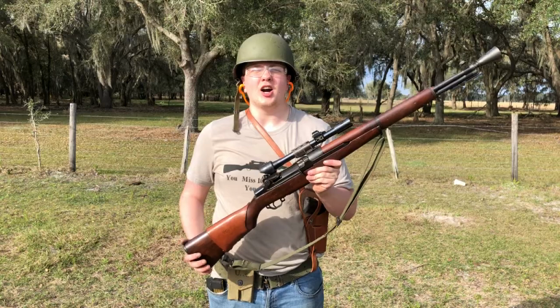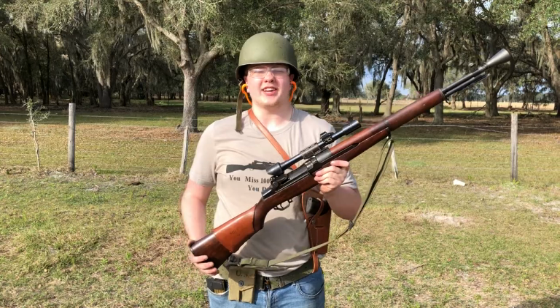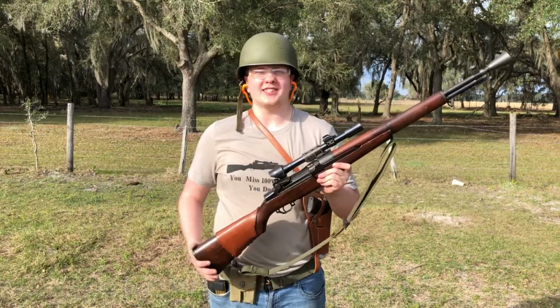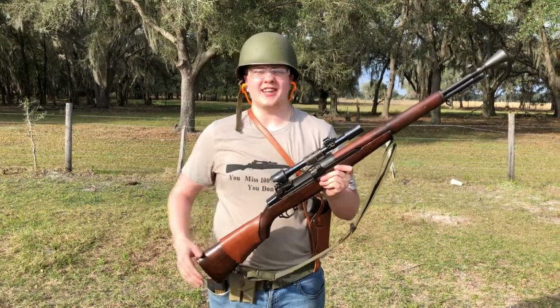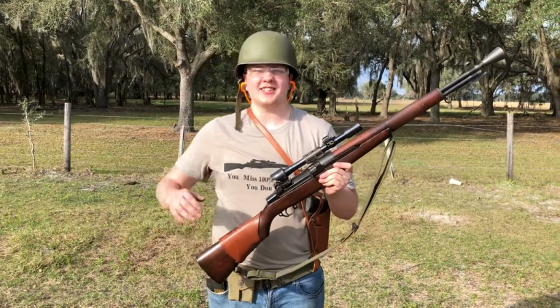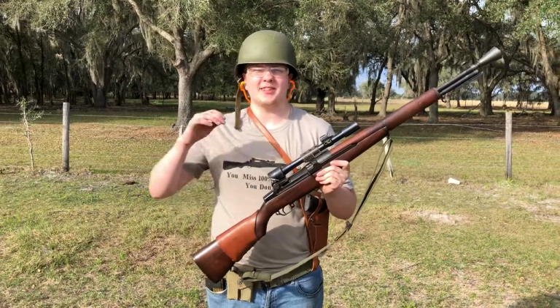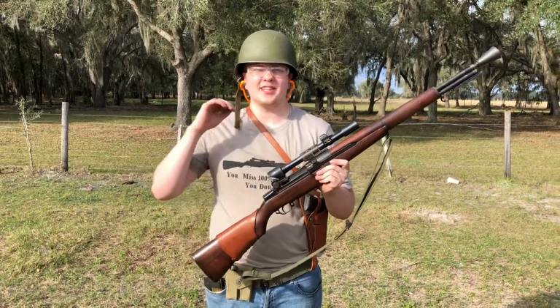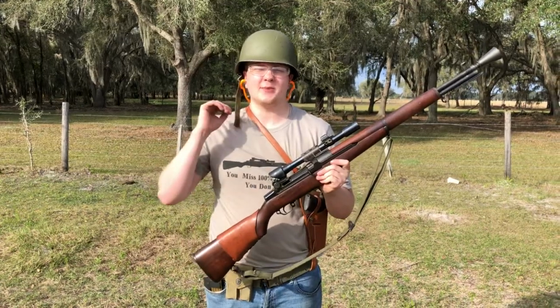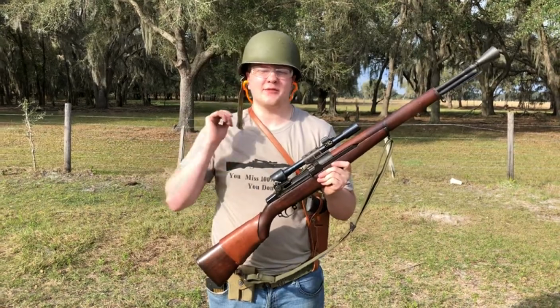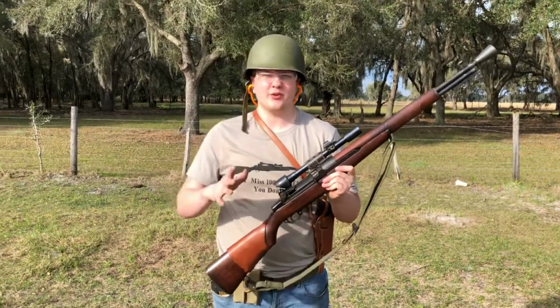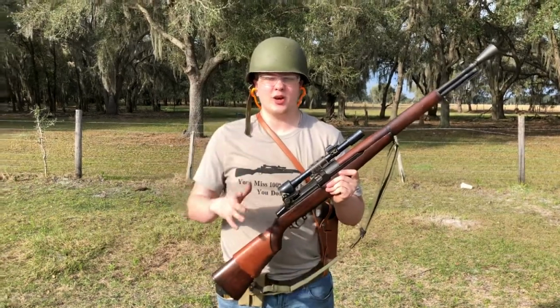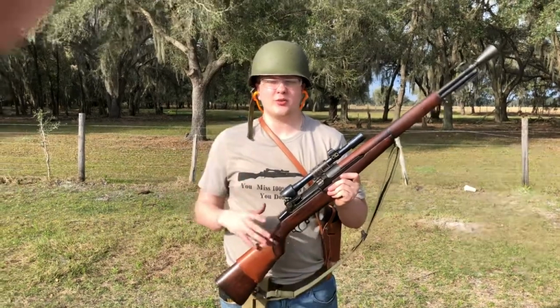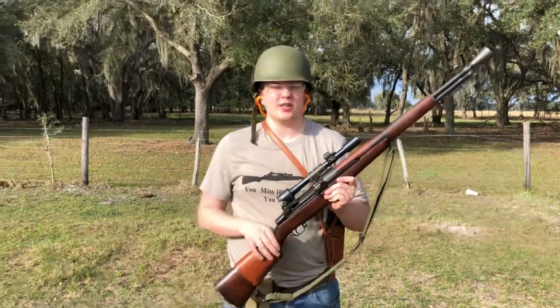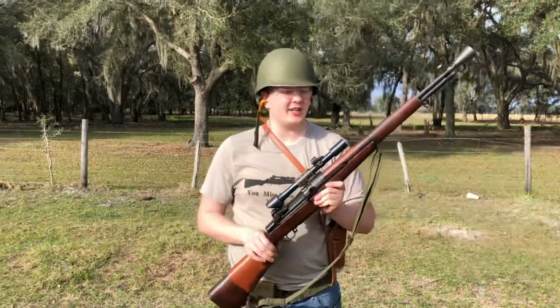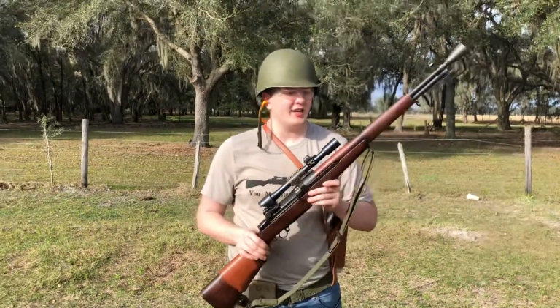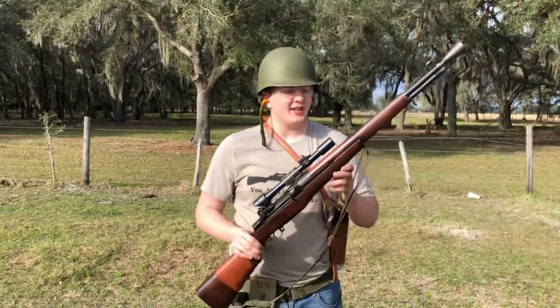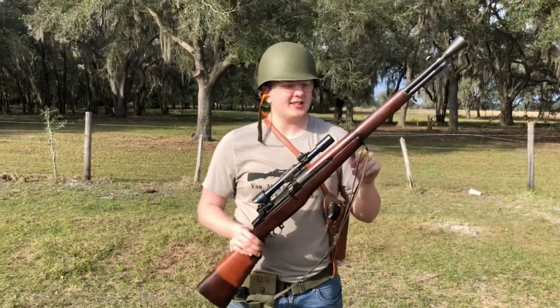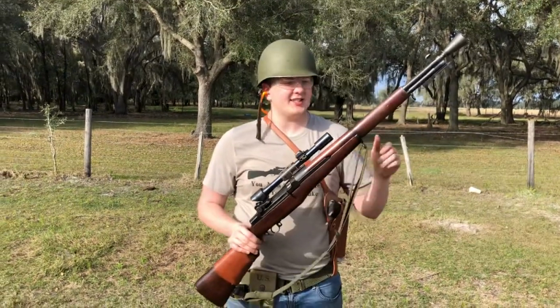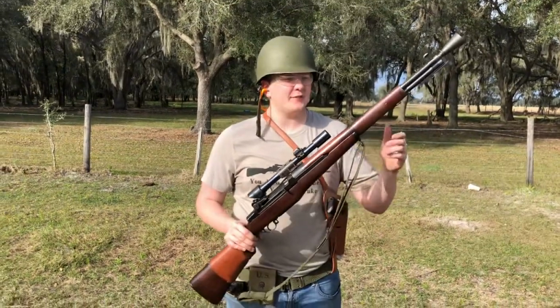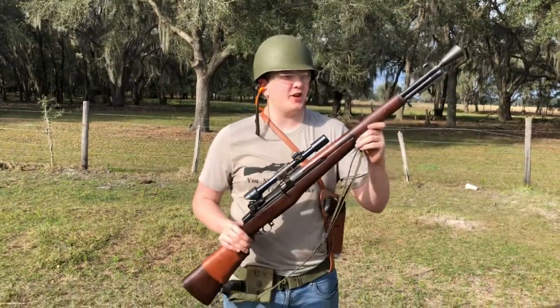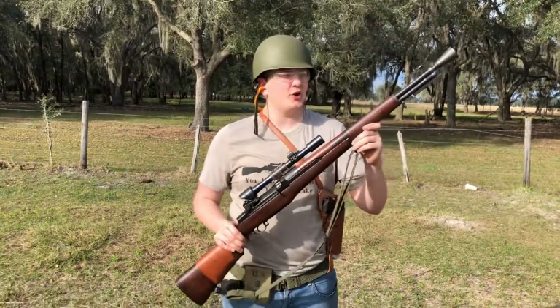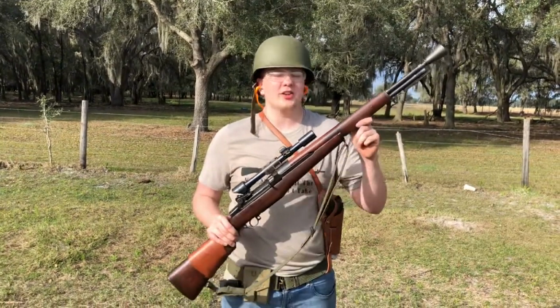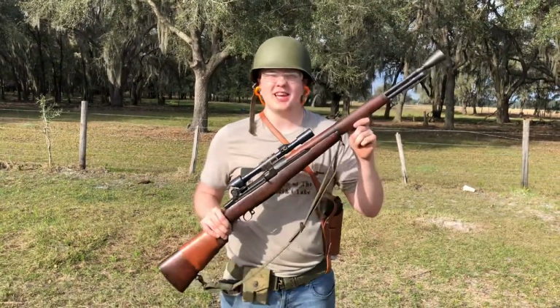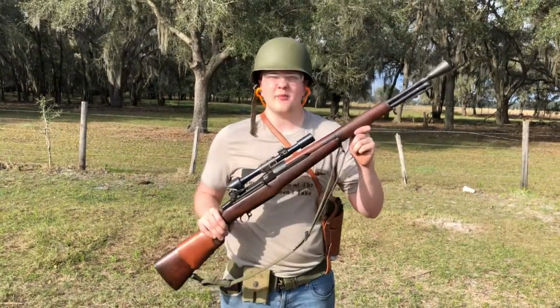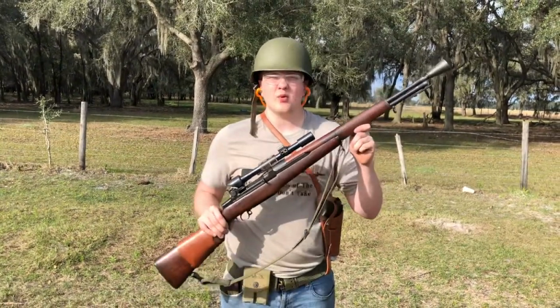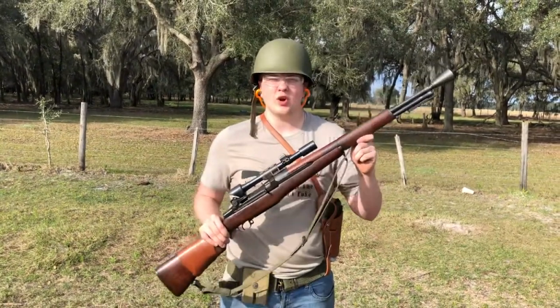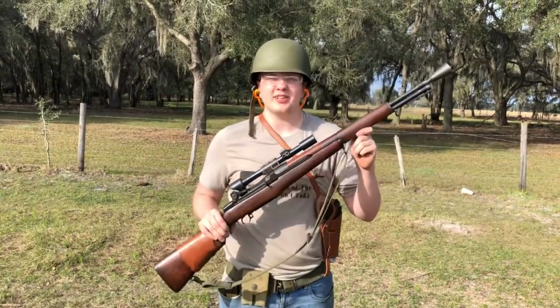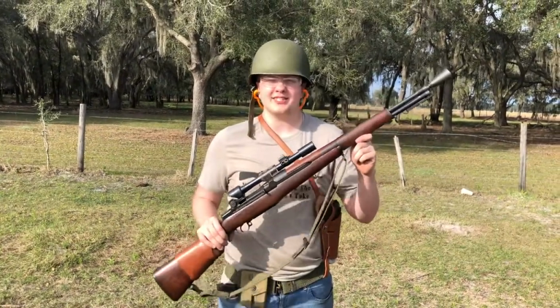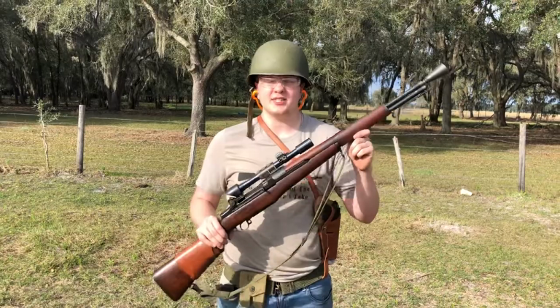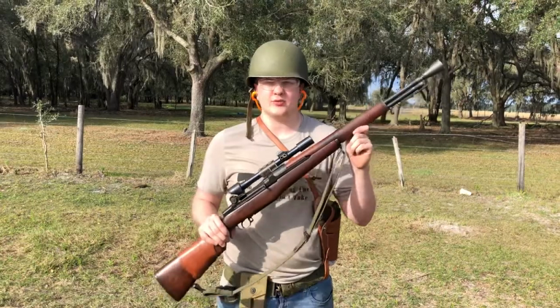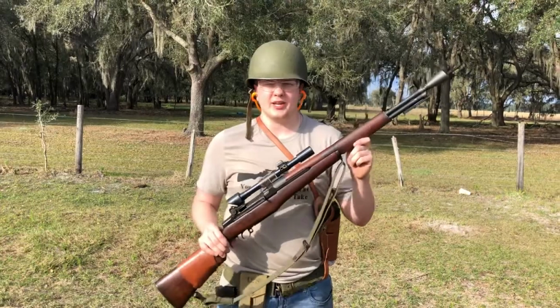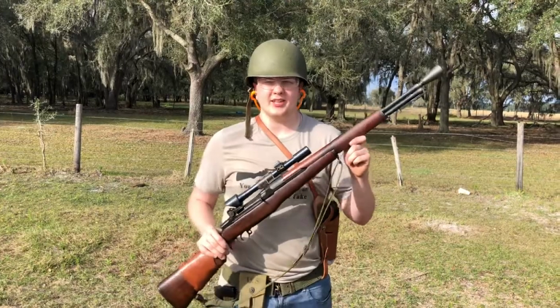All right guys, today is something that has been very well requested. This is the video on the M1D Garands.